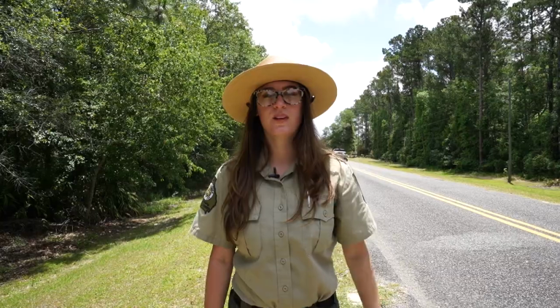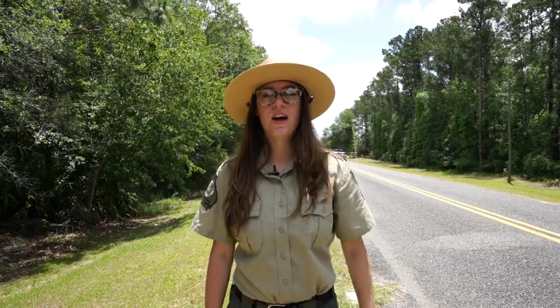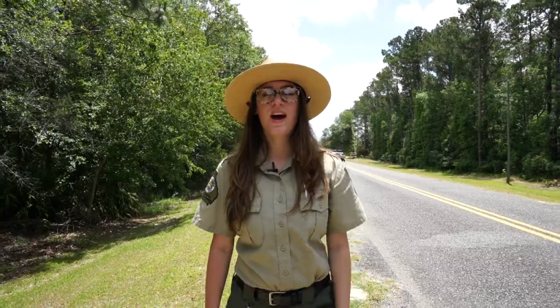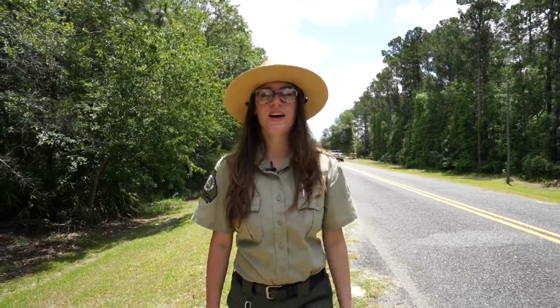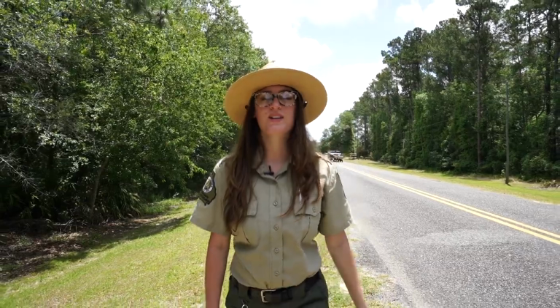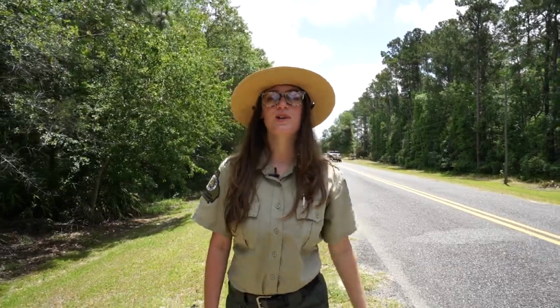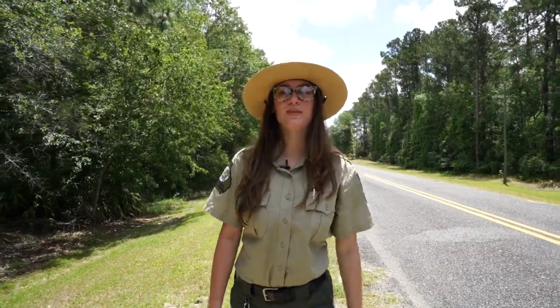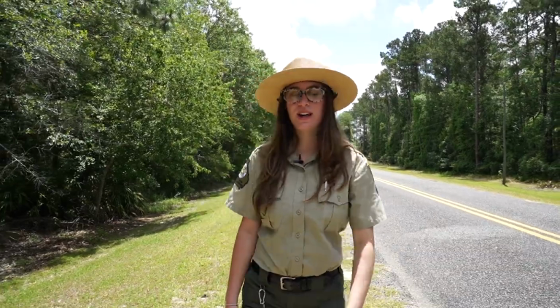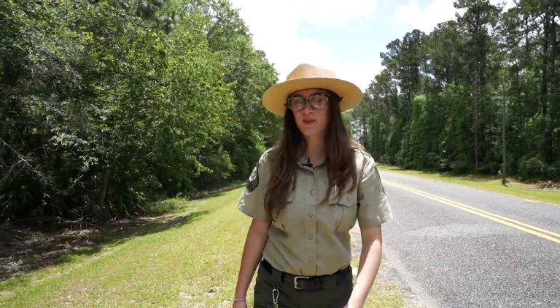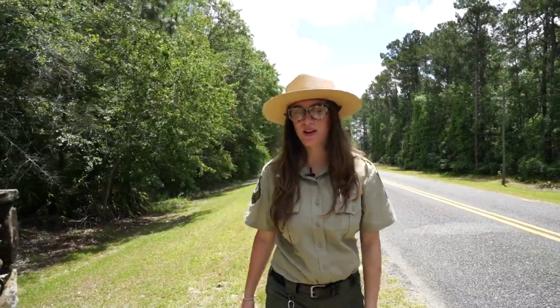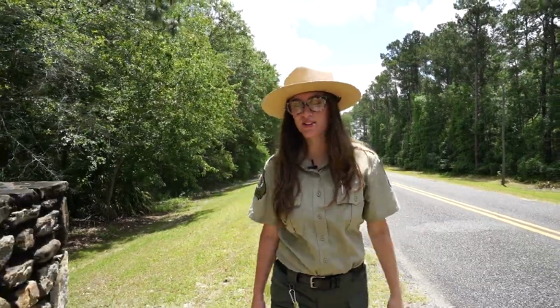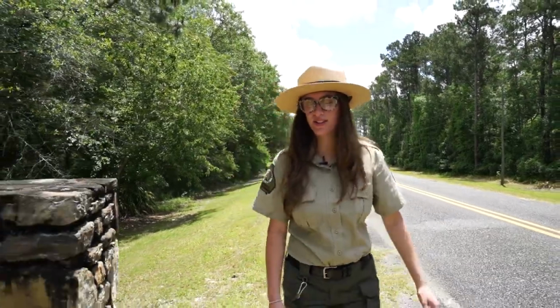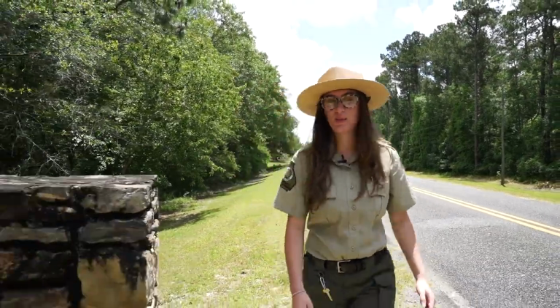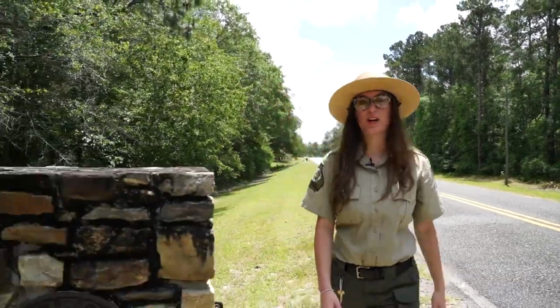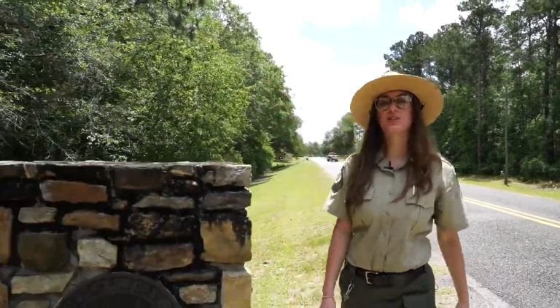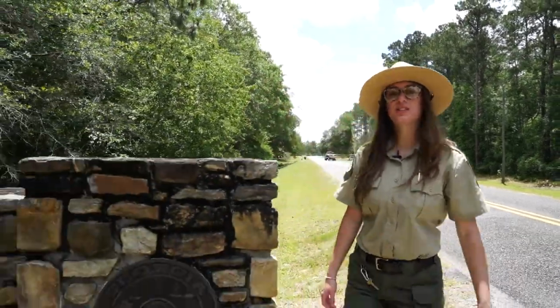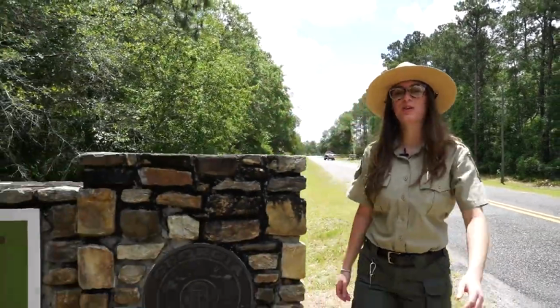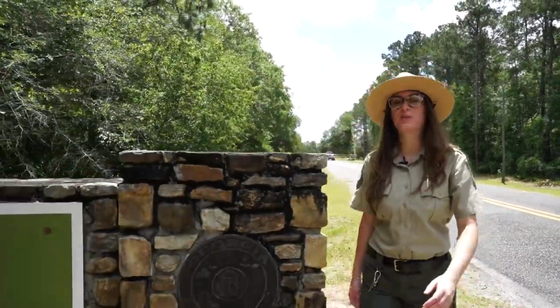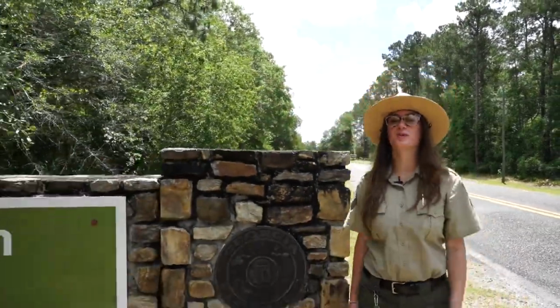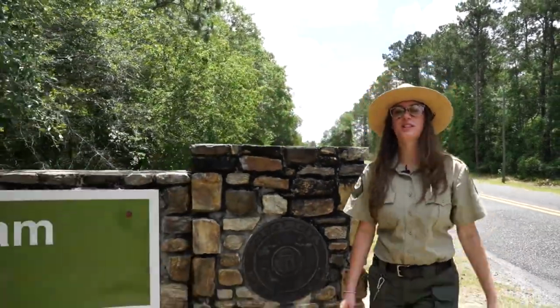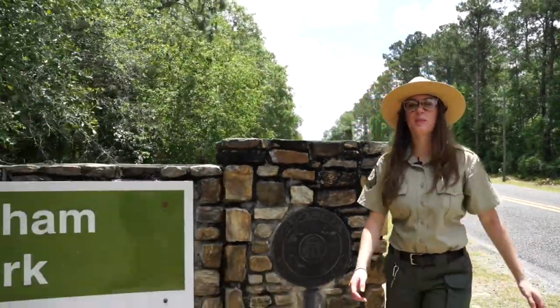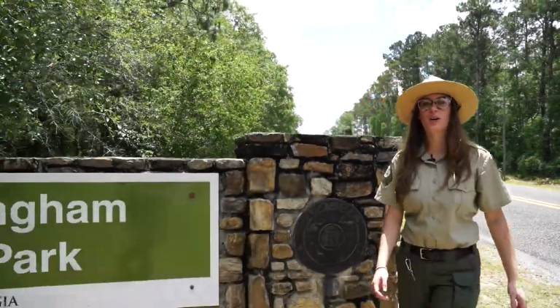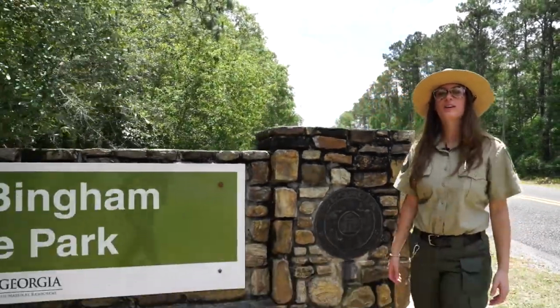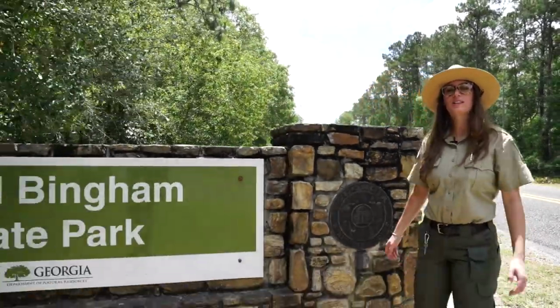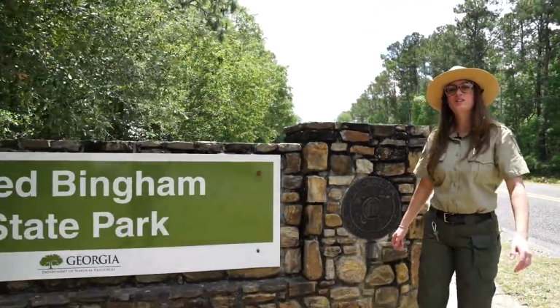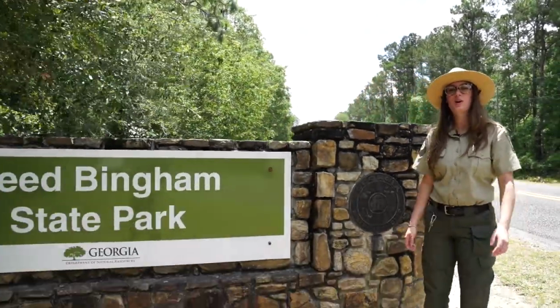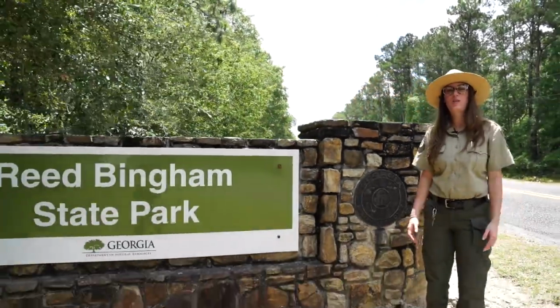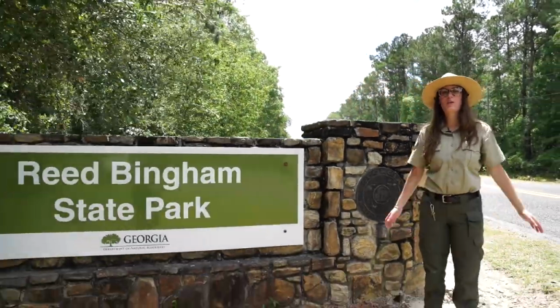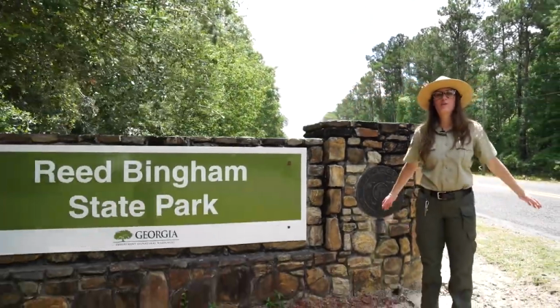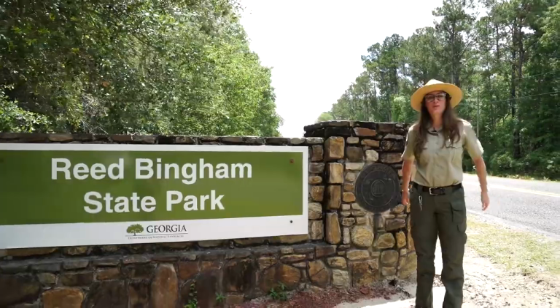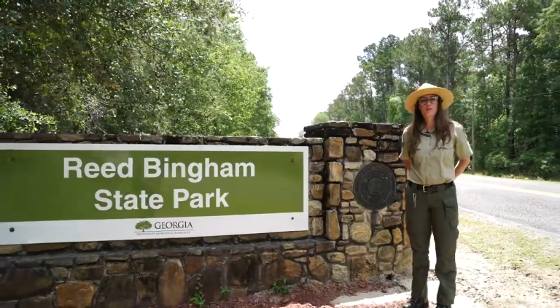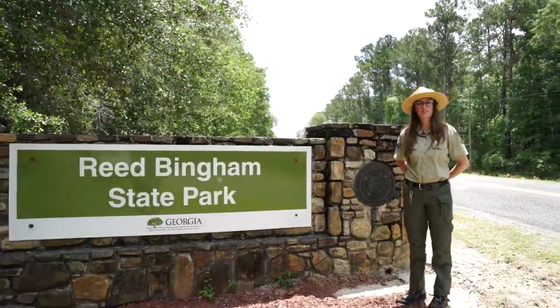Hi guys, my name is Katherine Patterson. I'm your naturalist here at Reed Bingham State Park. Let's talk about gopher tortoises.